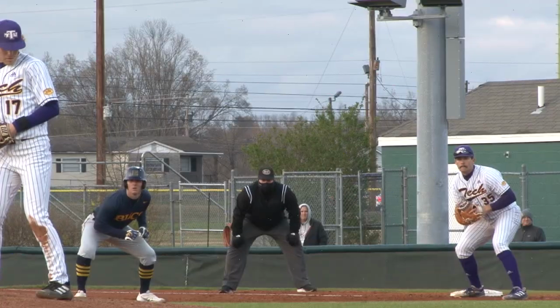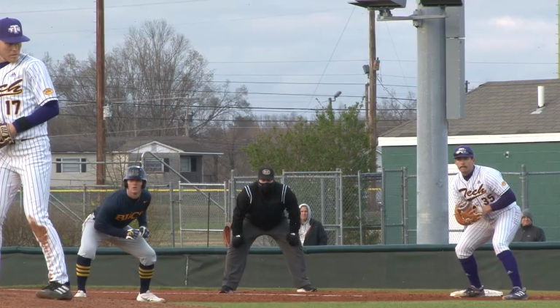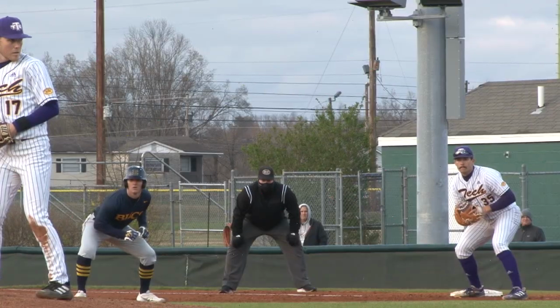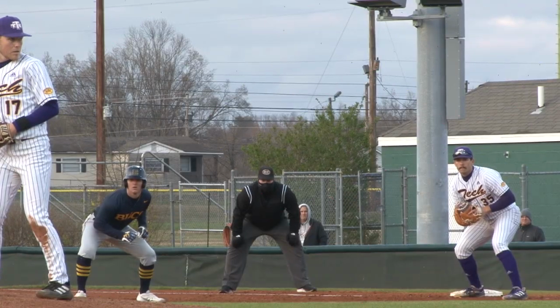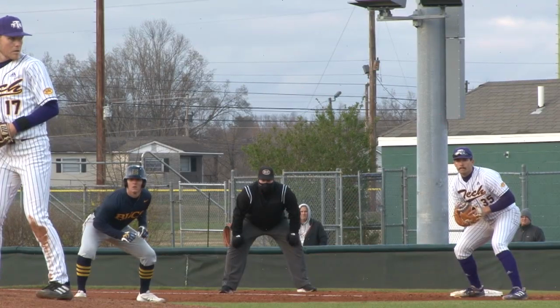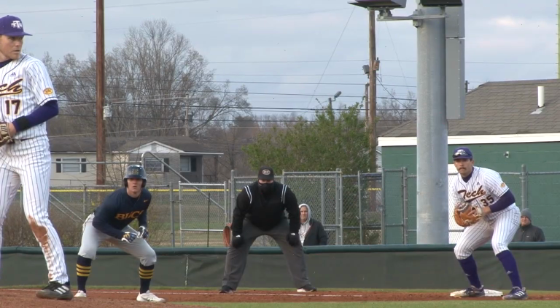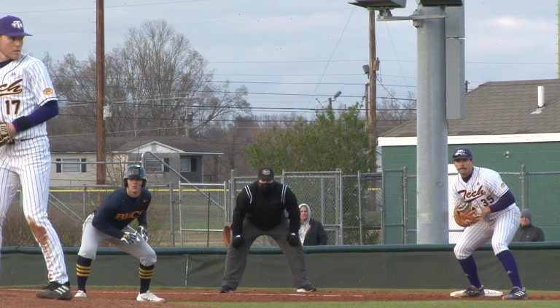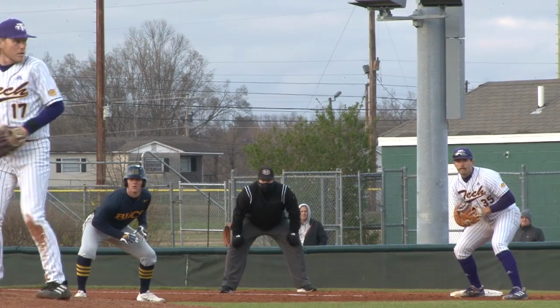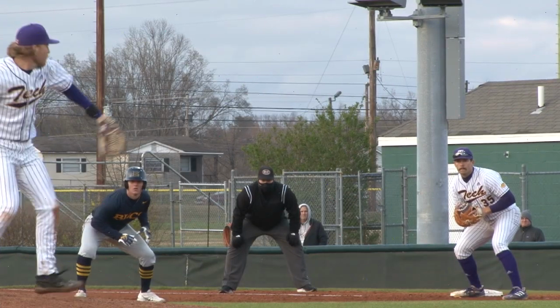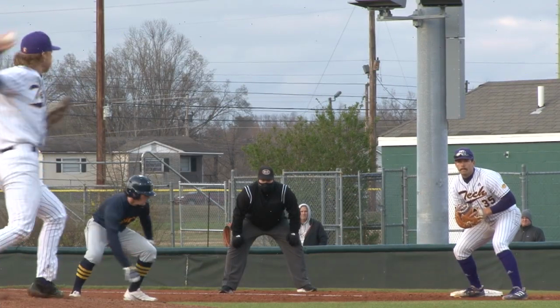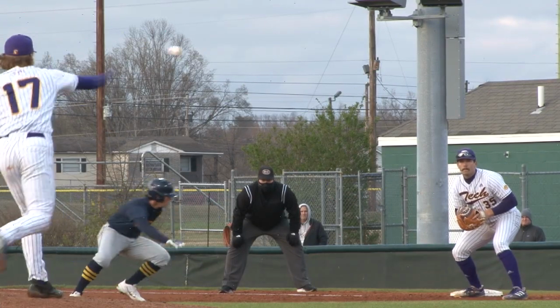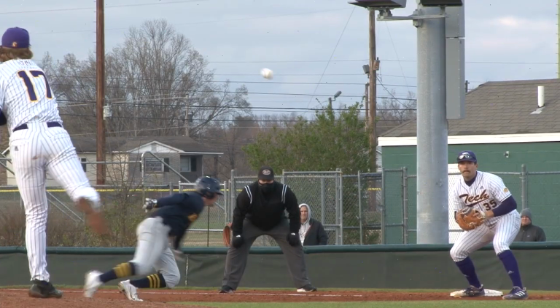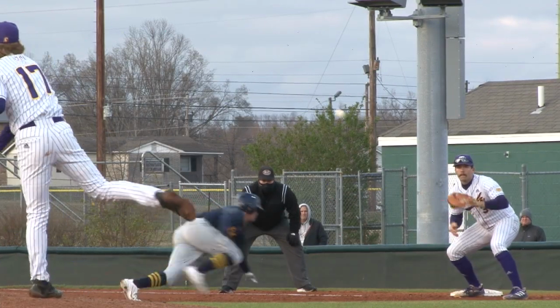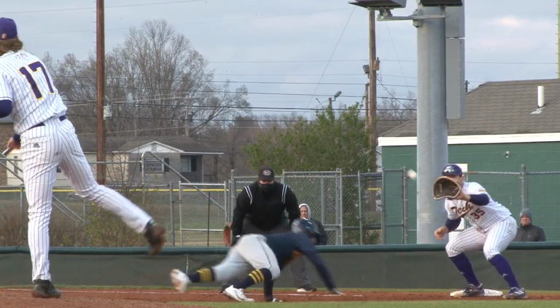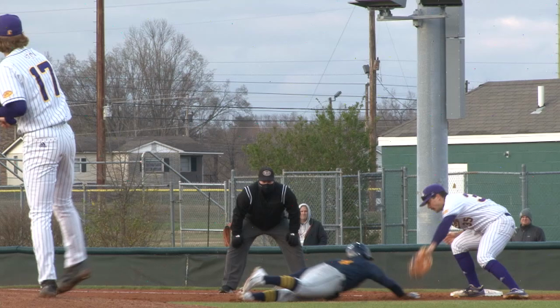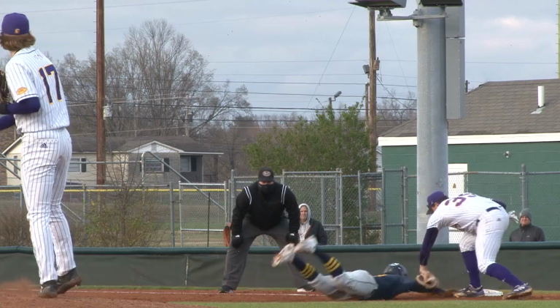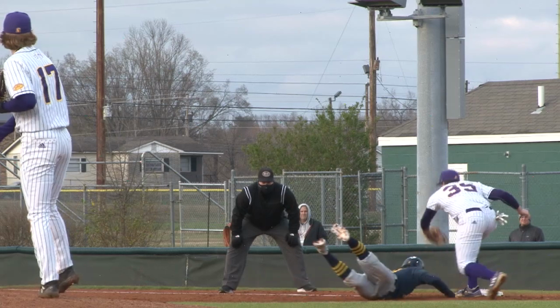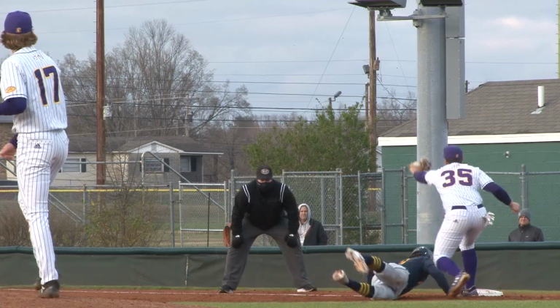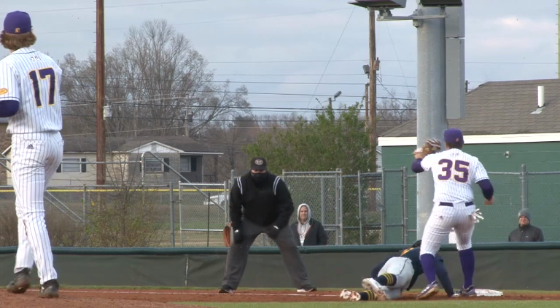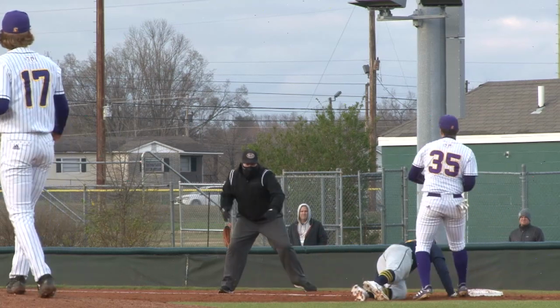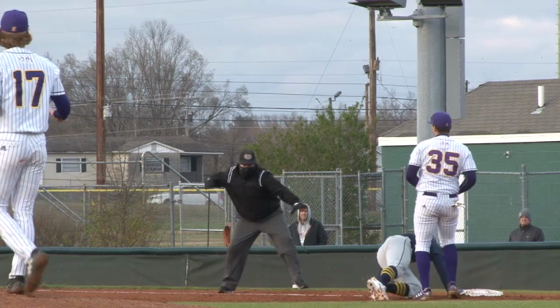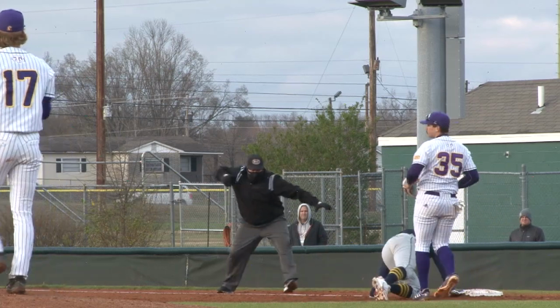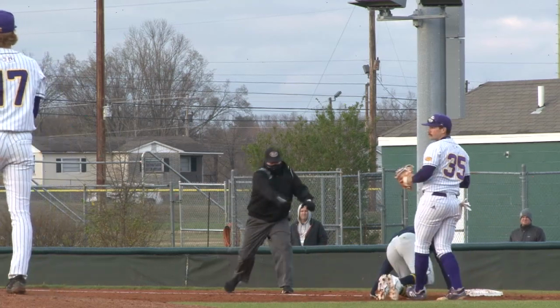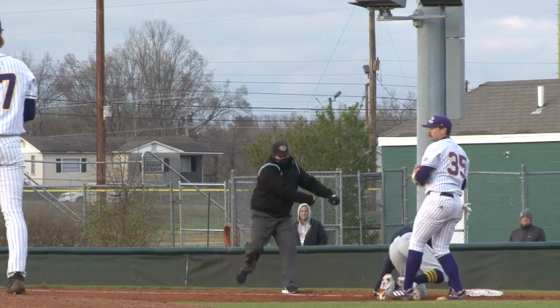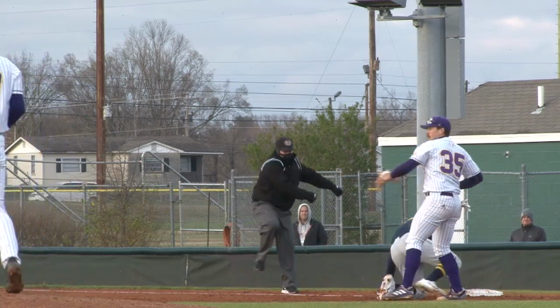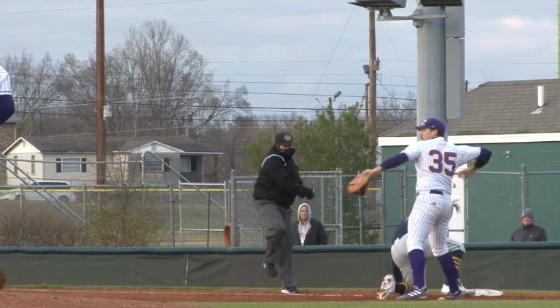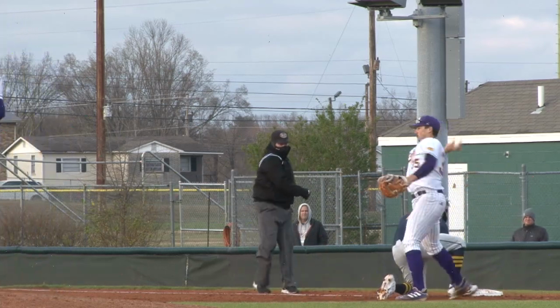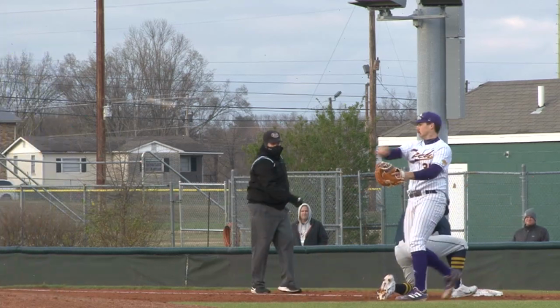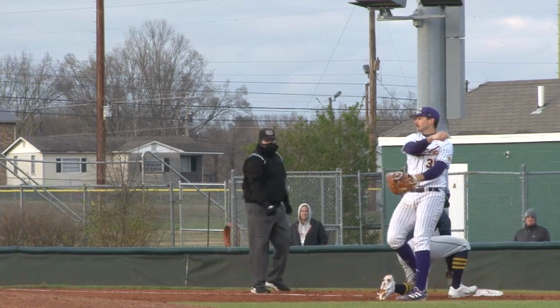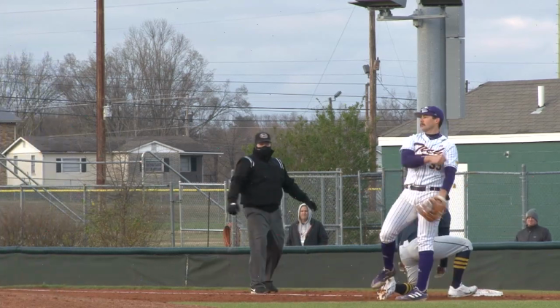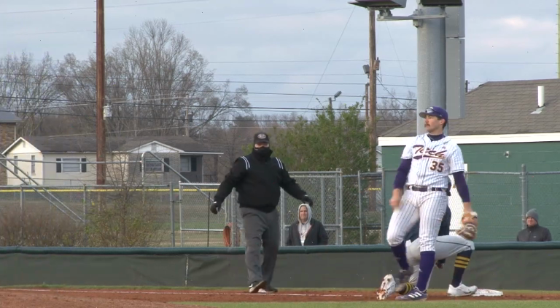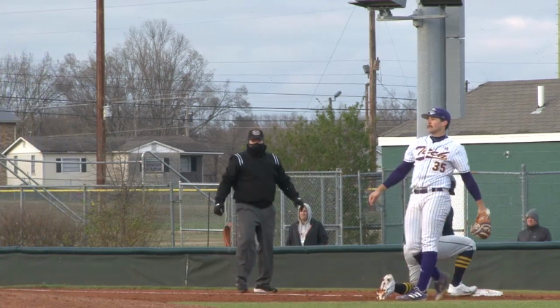Striking out 18 times this year. Throw over to first — close, and they got him.